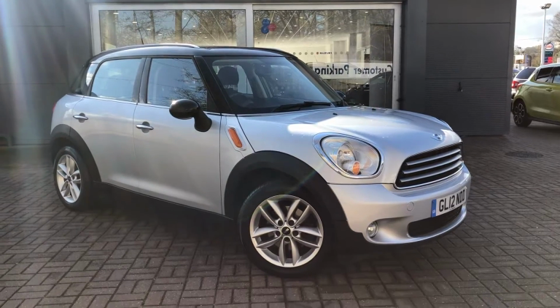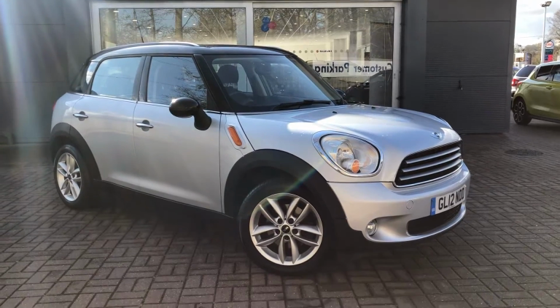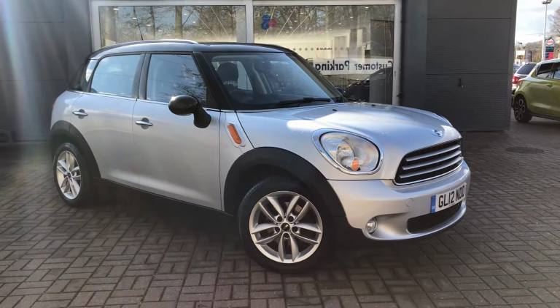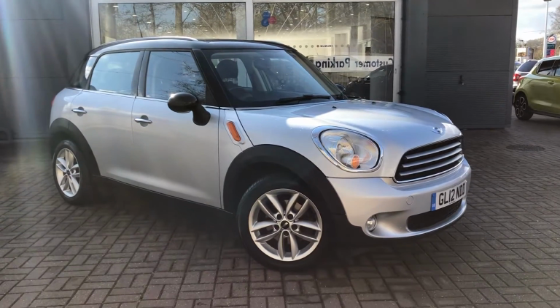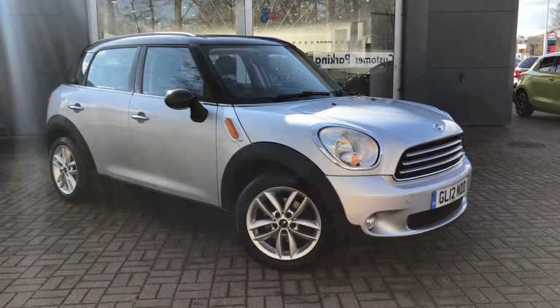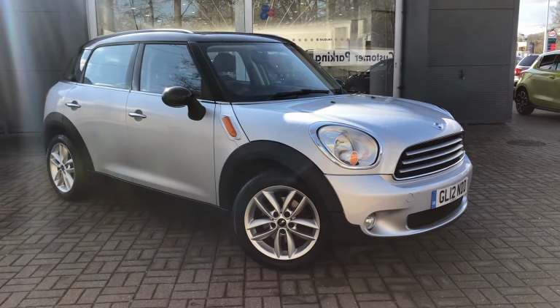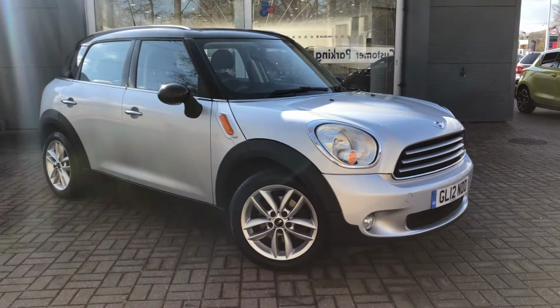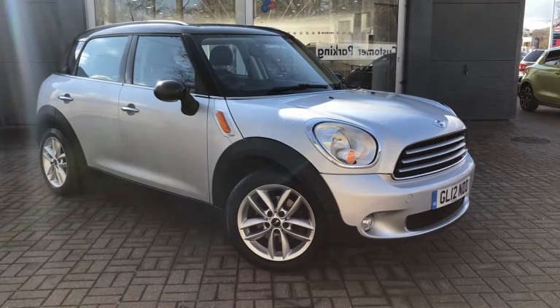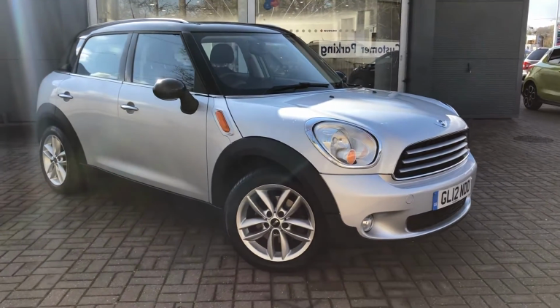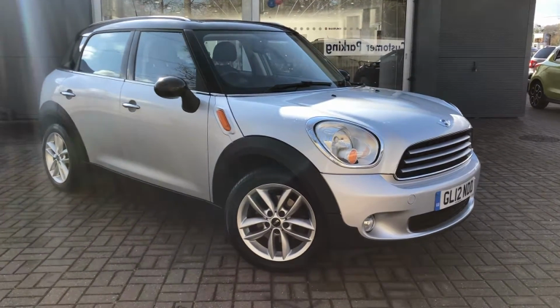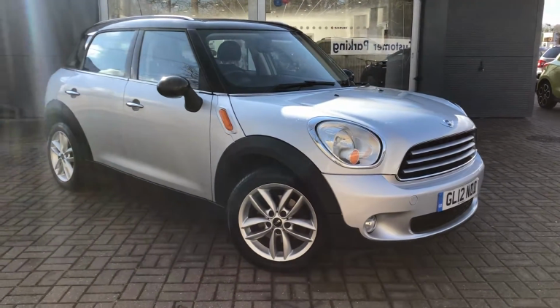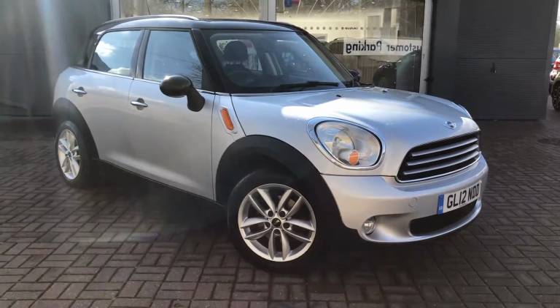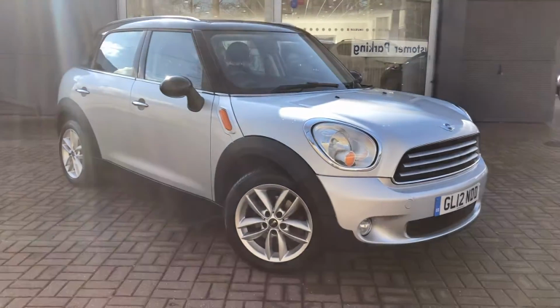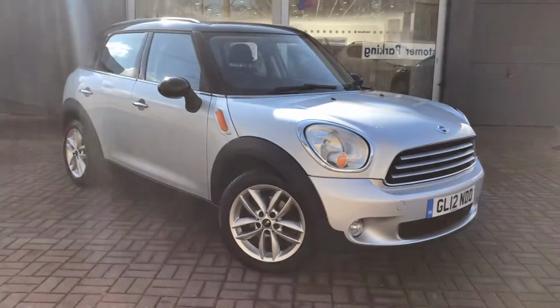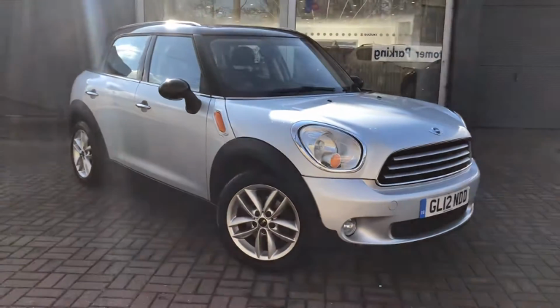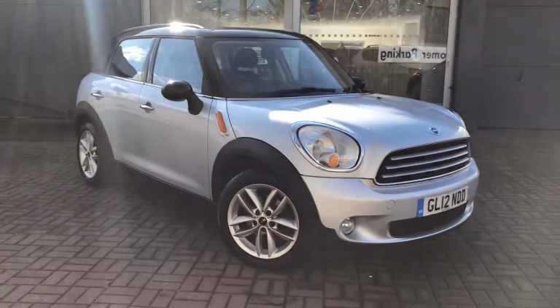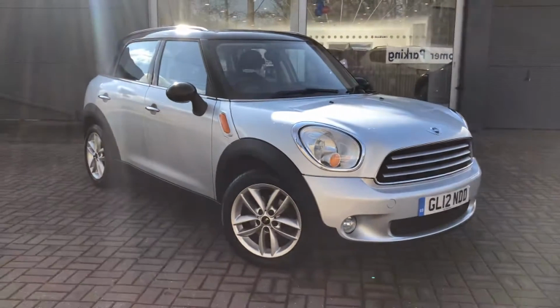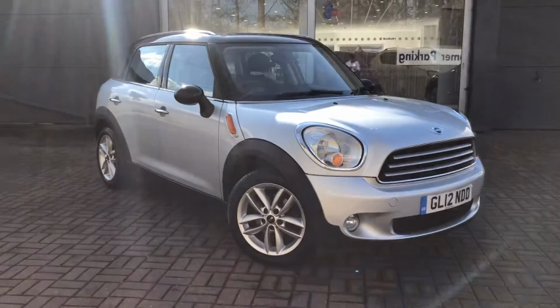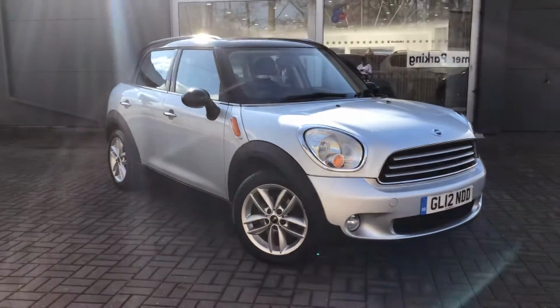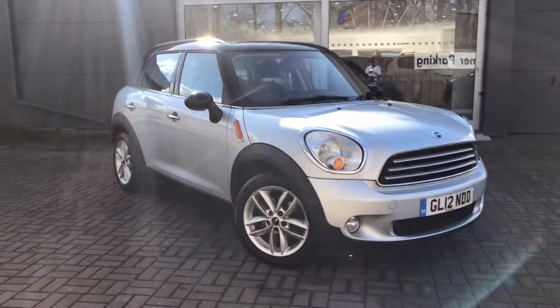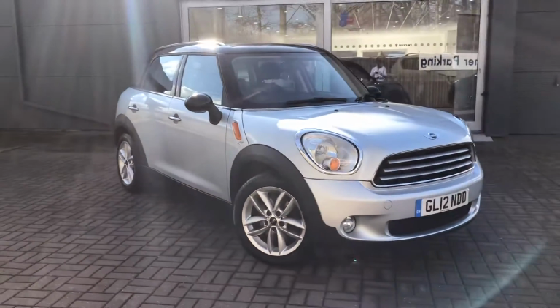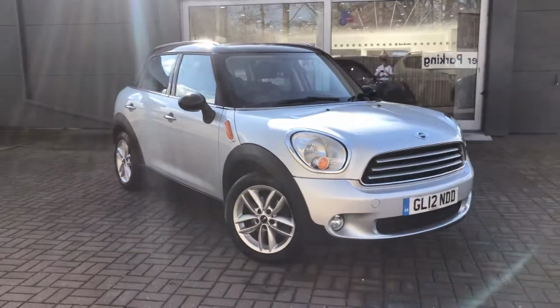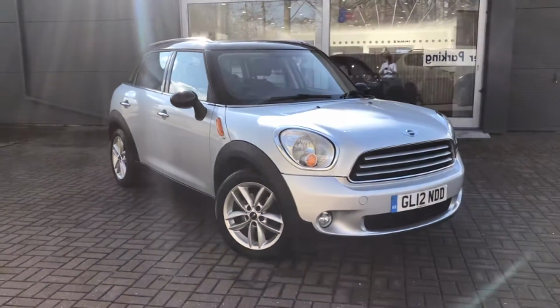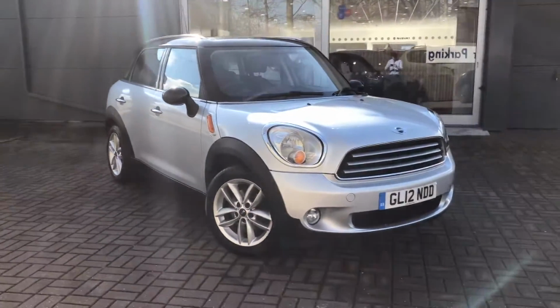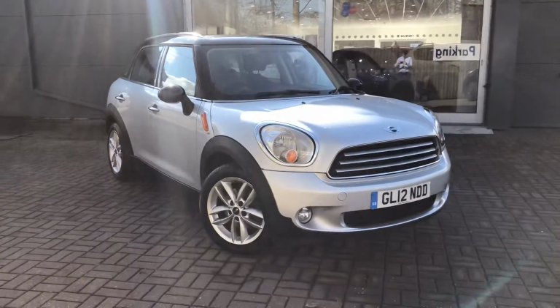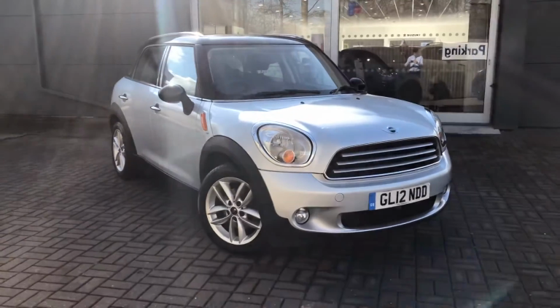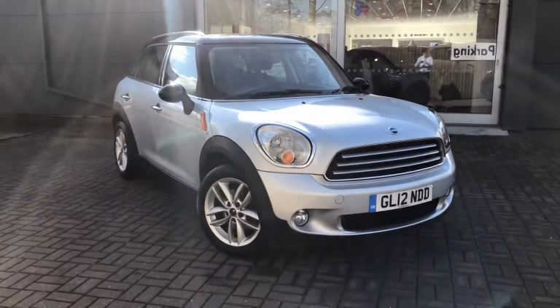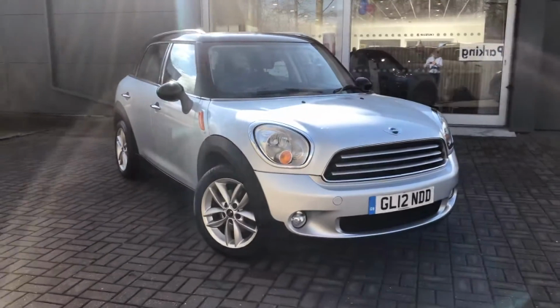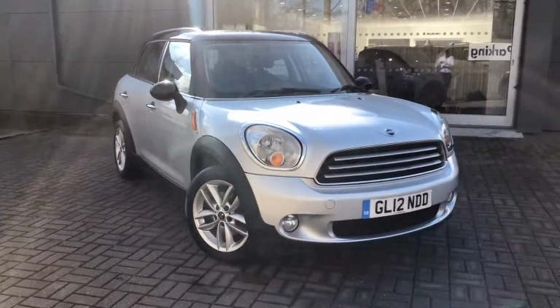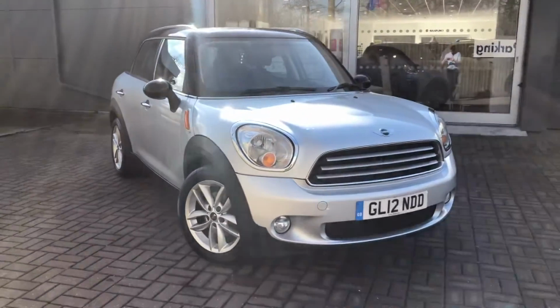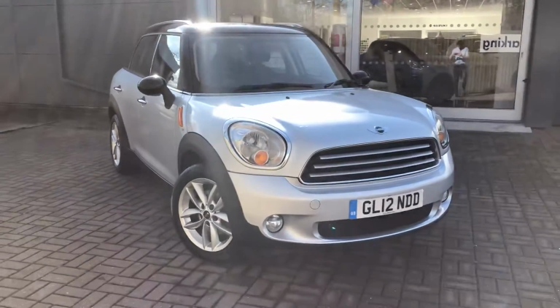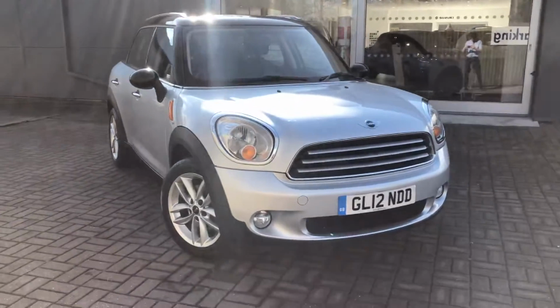Good afternoon and welcome to Canterbury Suzuki. Today I'm going to show you around our Mini Countryman.